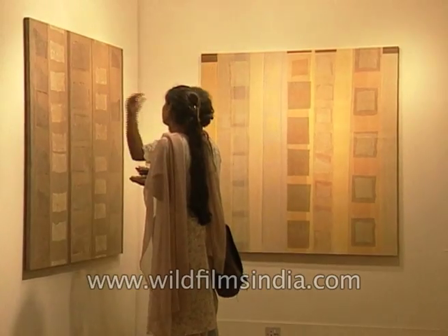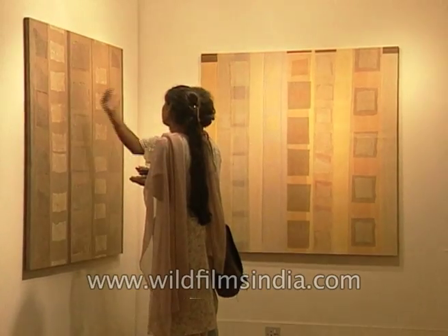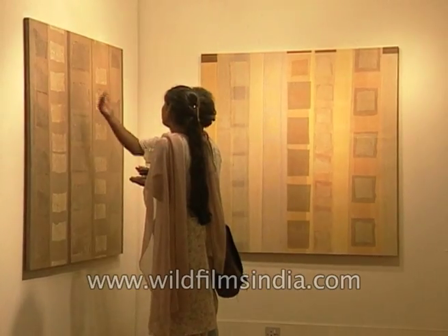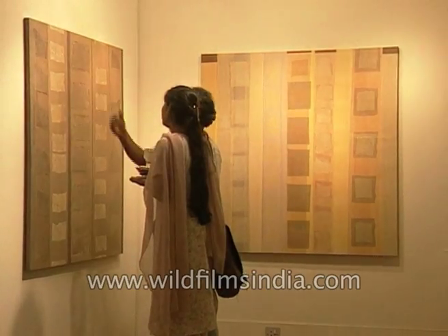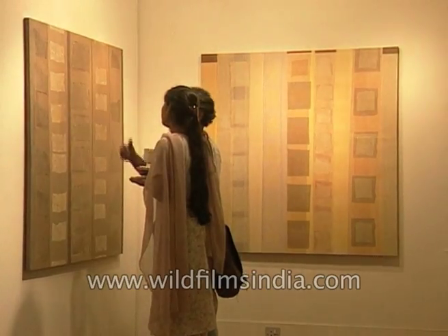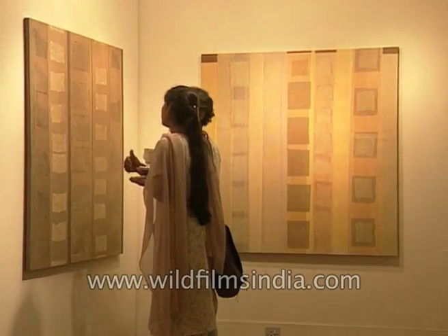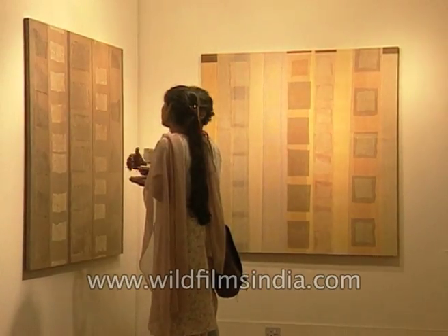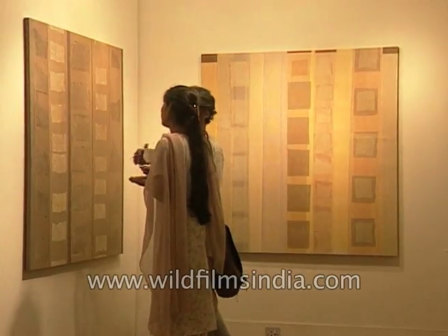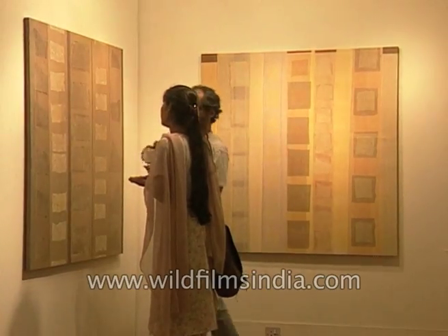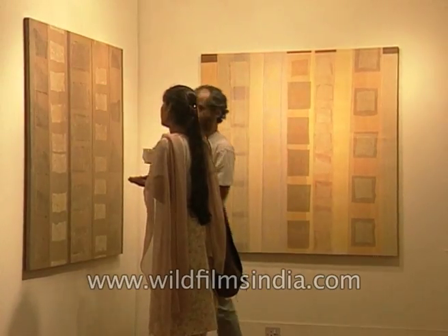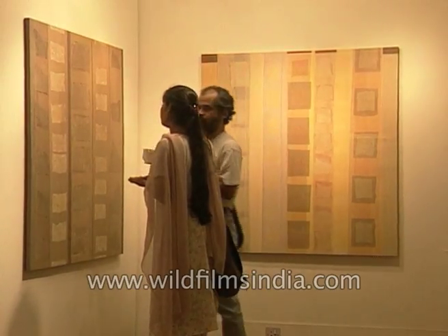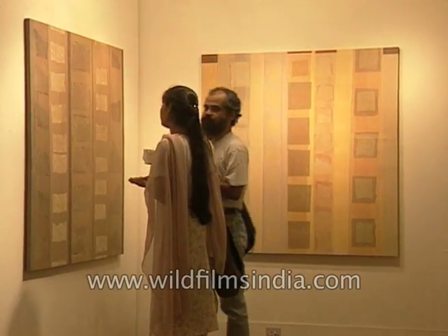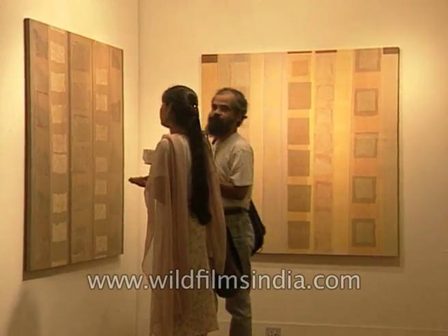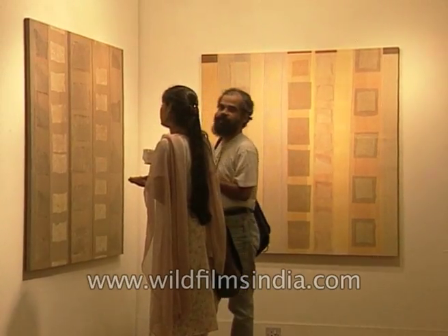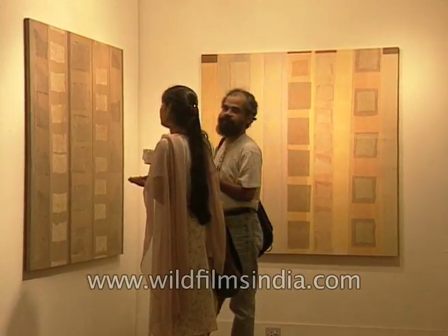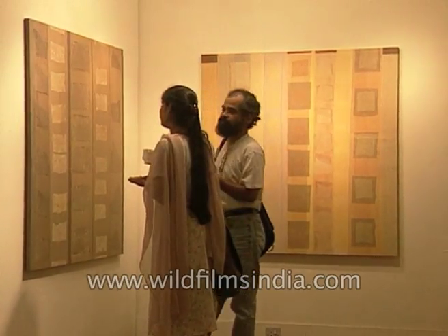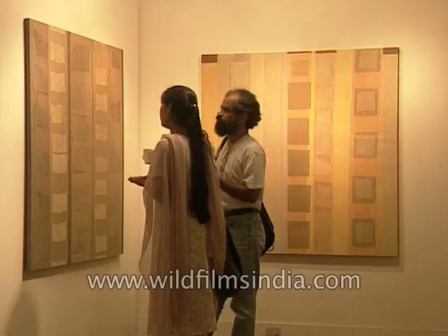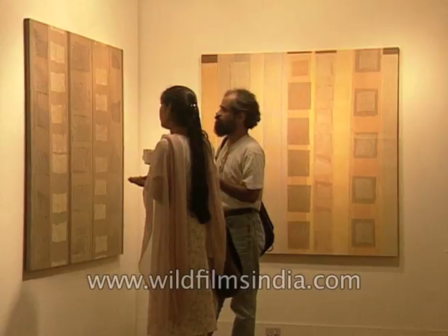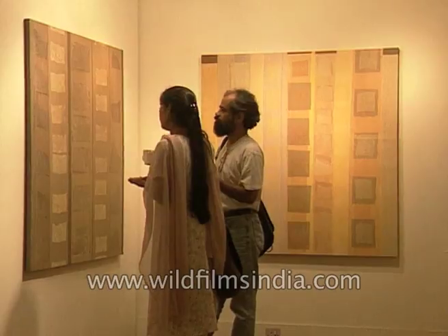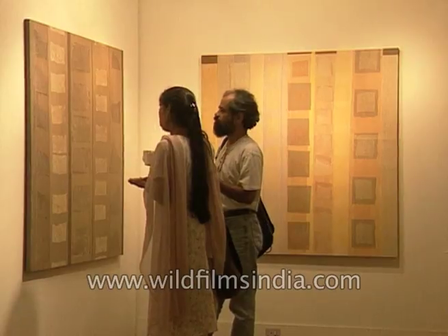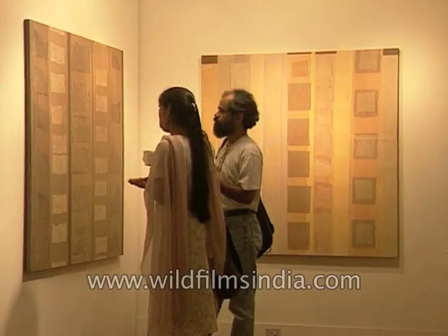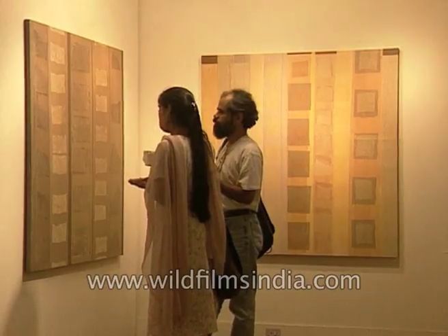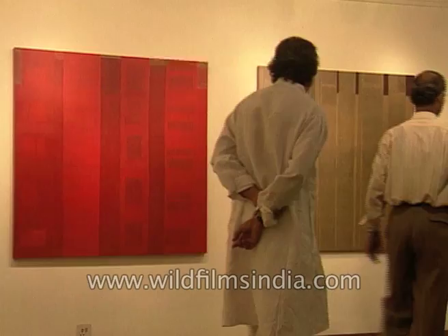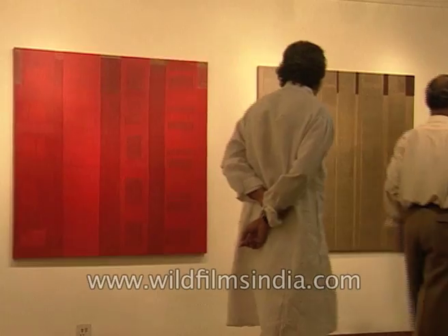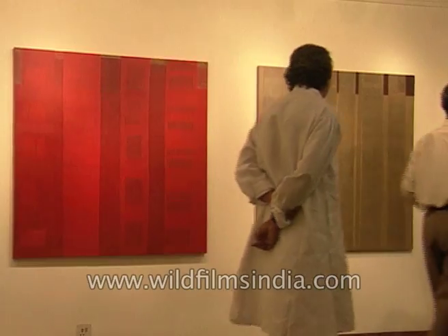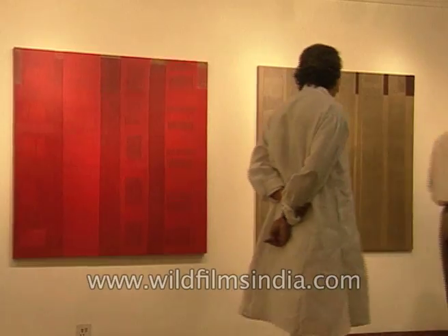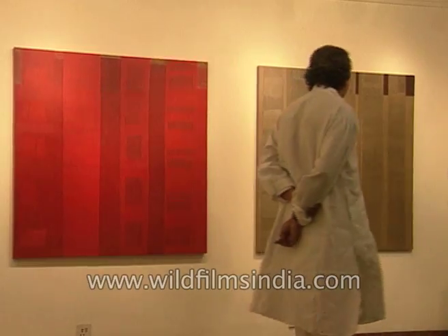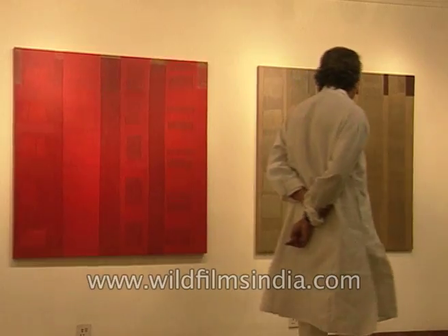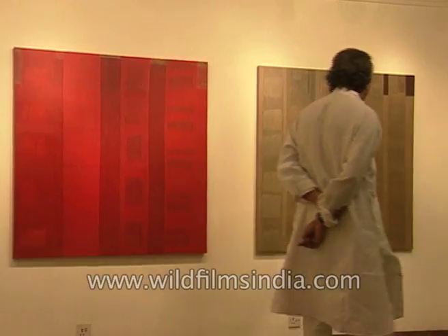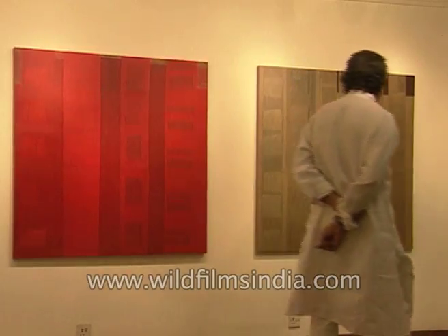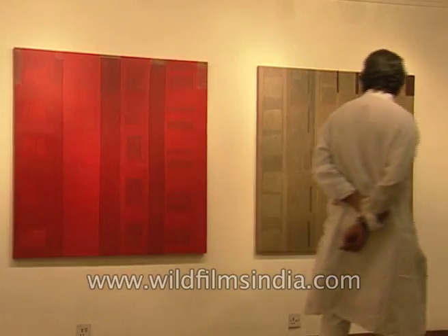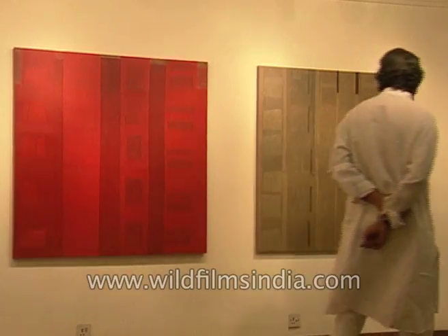The Mumbai-based artist's collection of collages is on display at the capital's Gallery Espace.